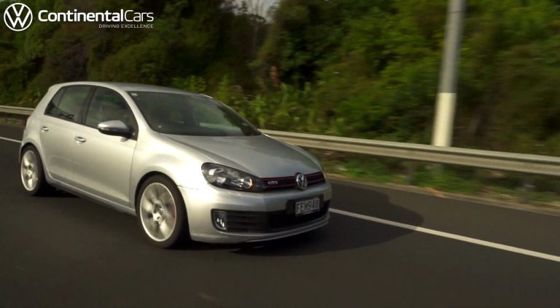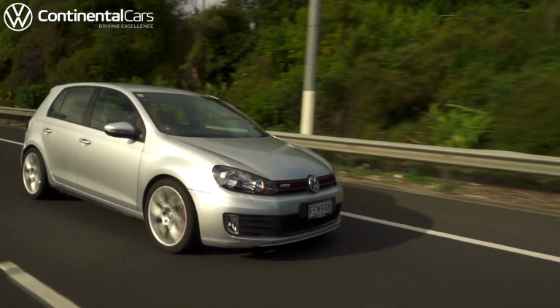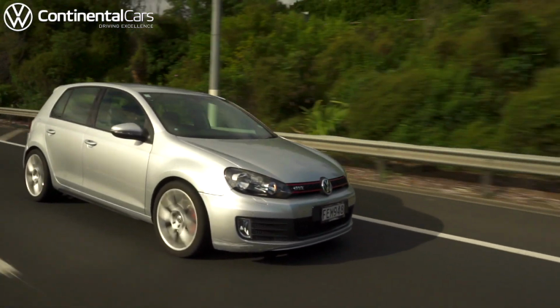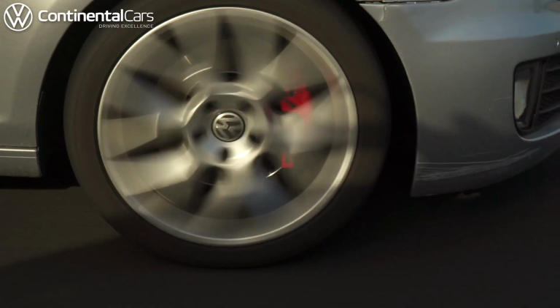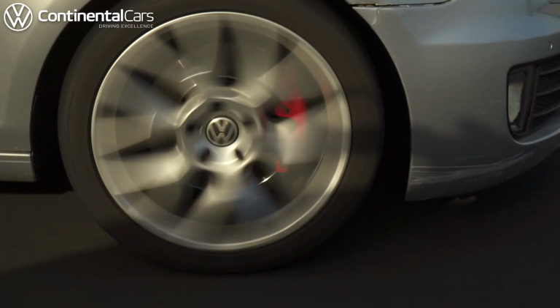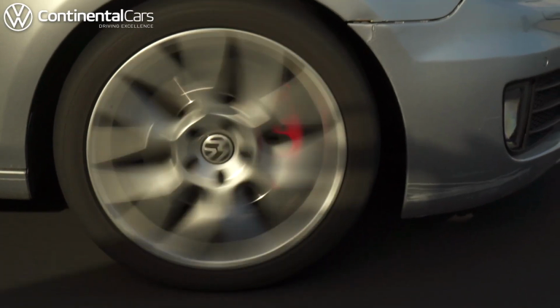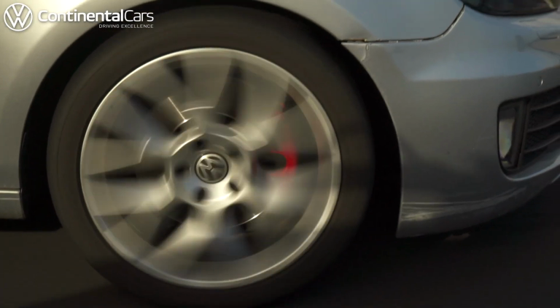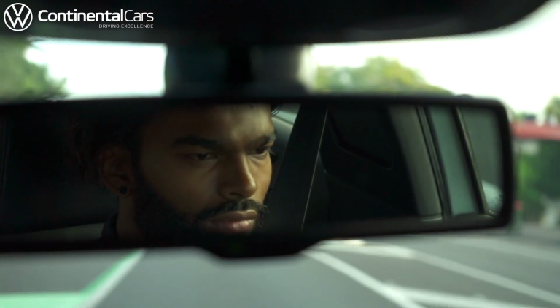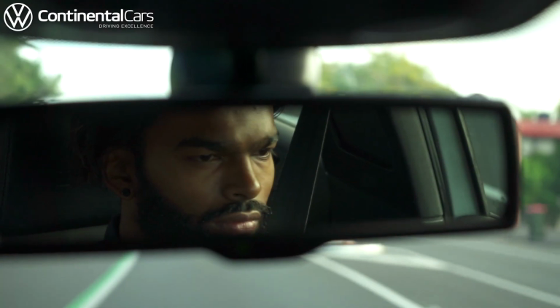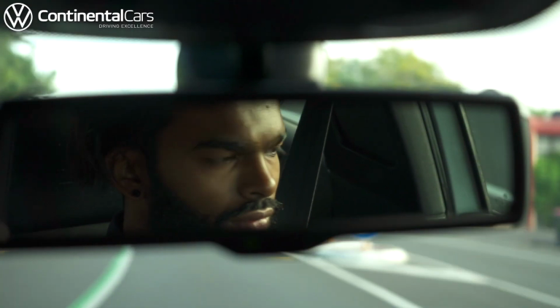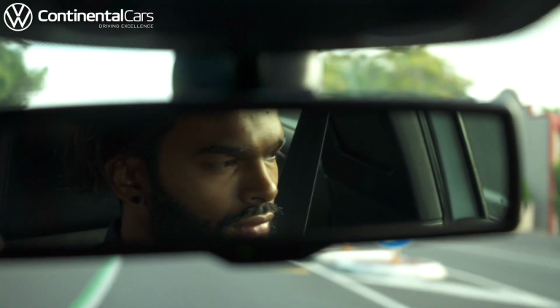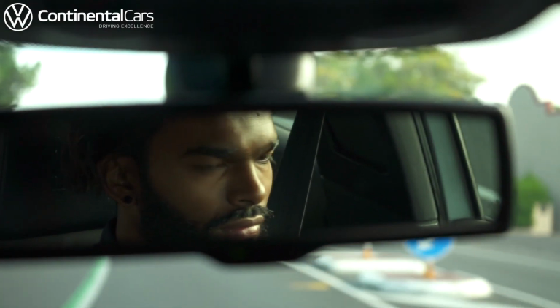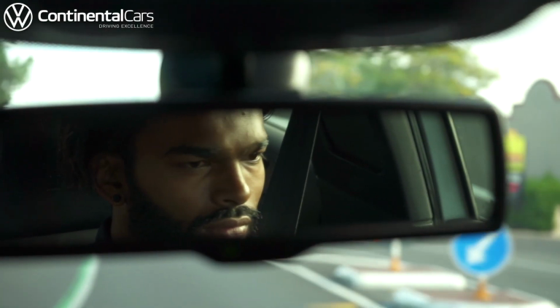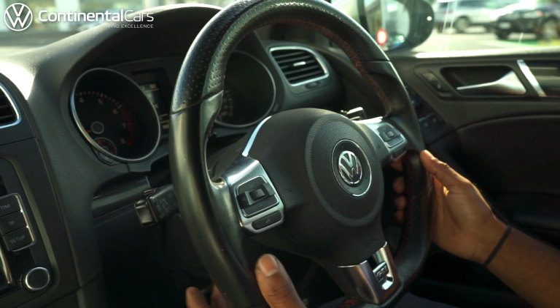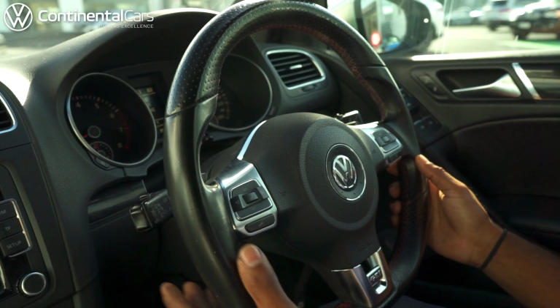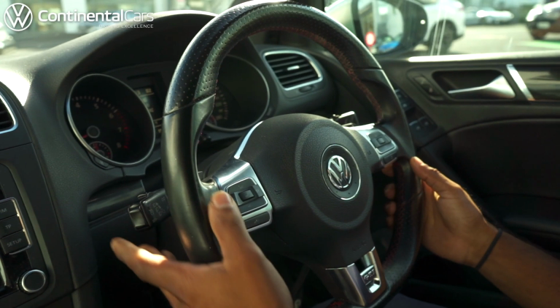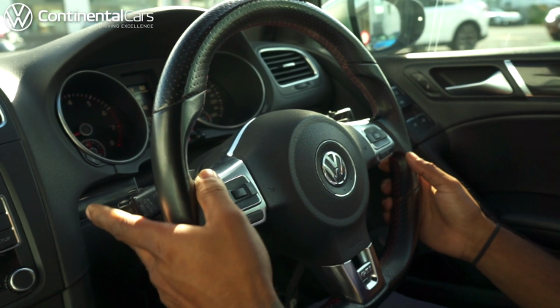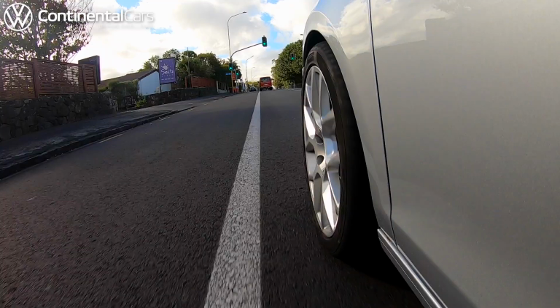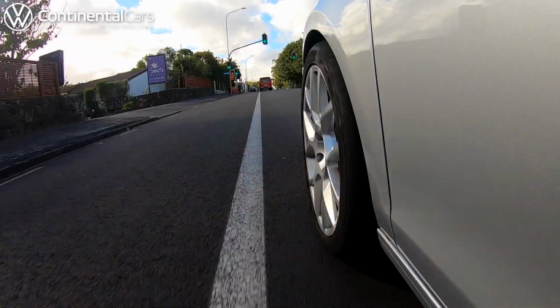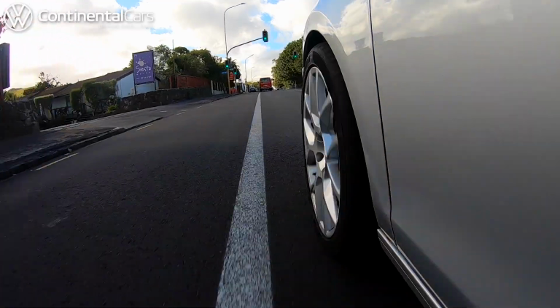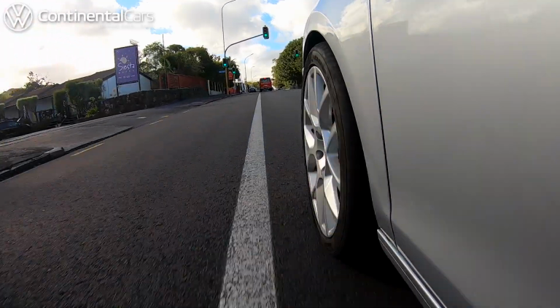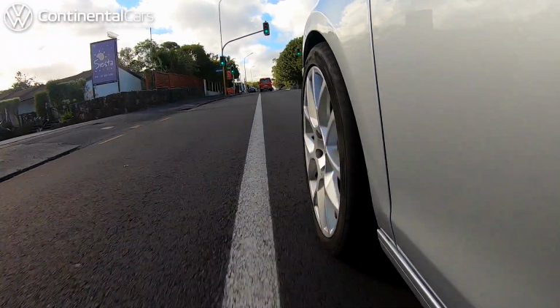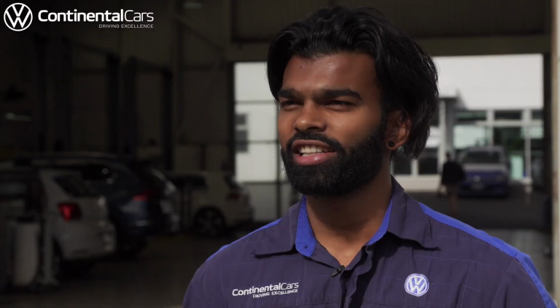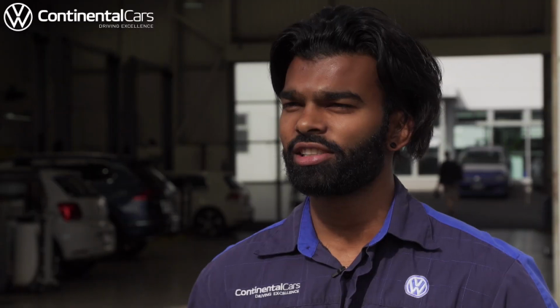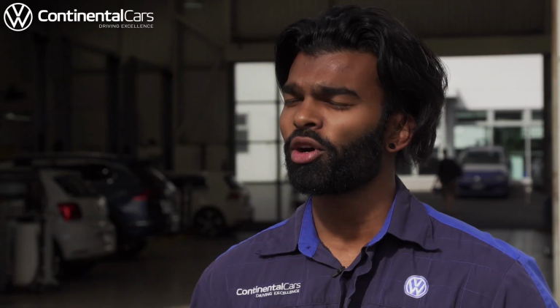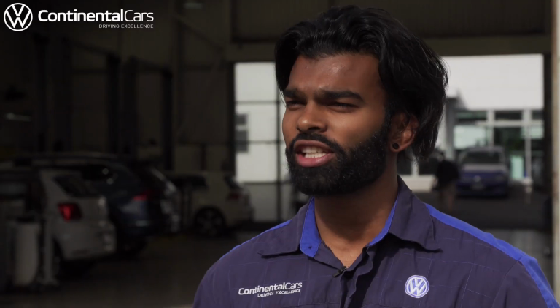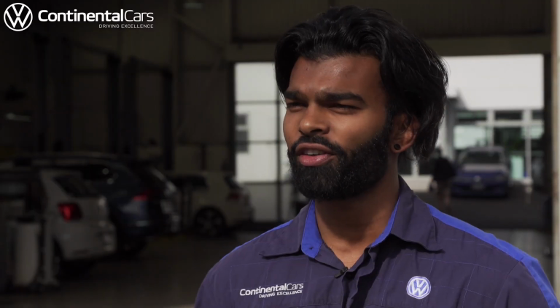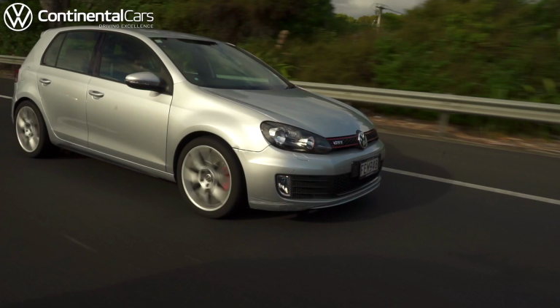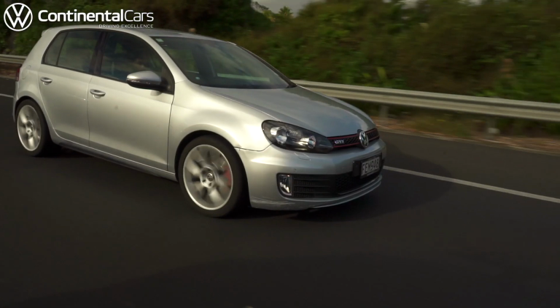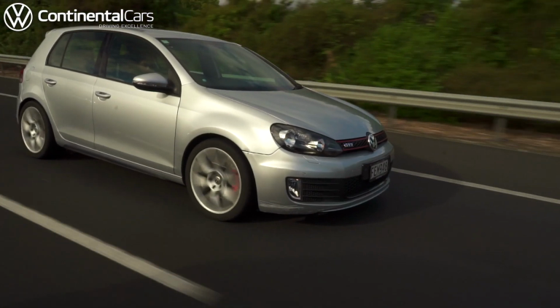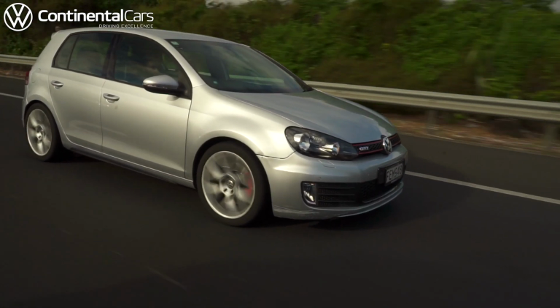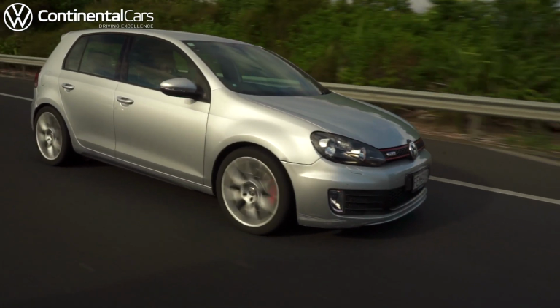The Silver Golf is my baby. It's a 2009 Golf GTI. It's small, it's fast and I just love it.